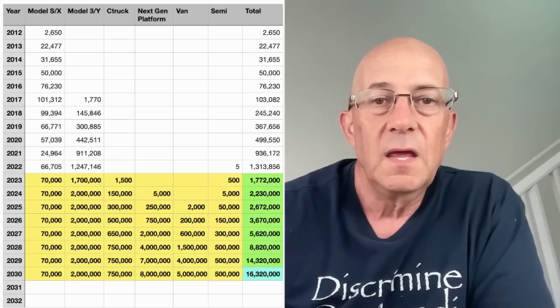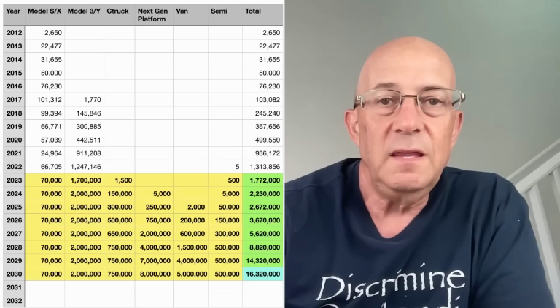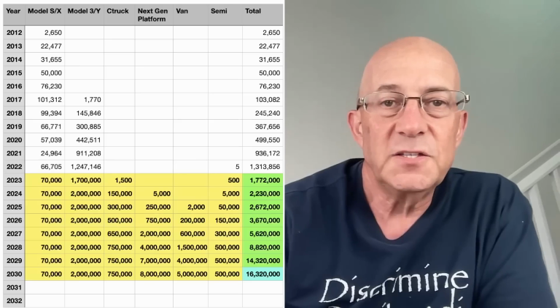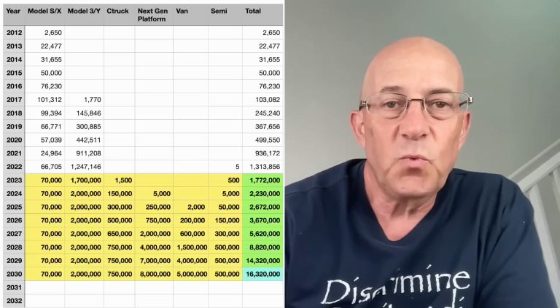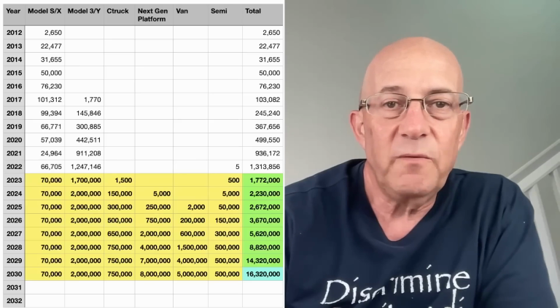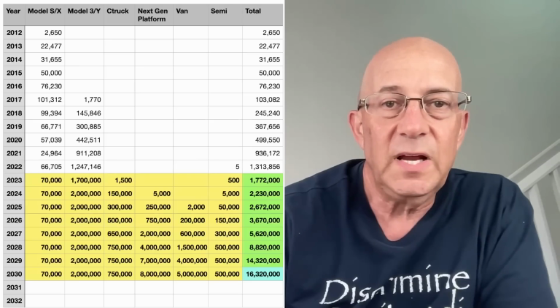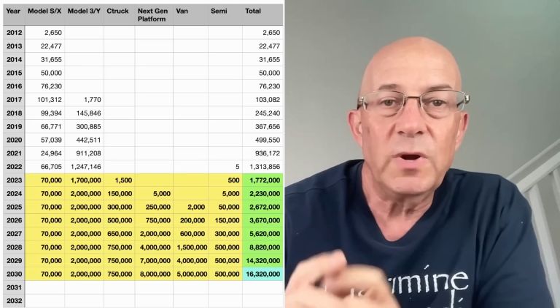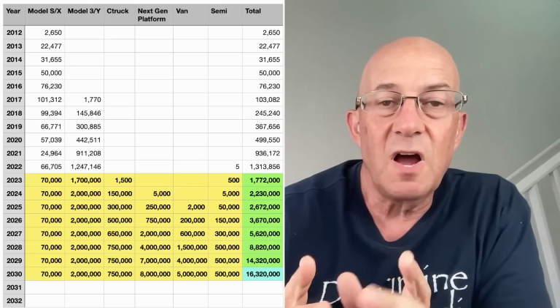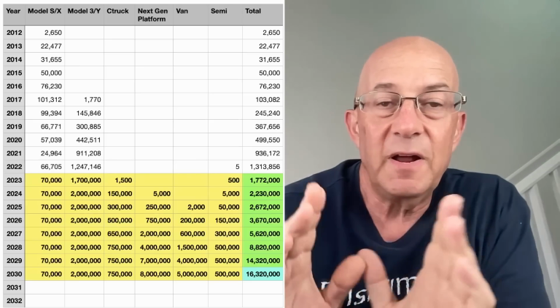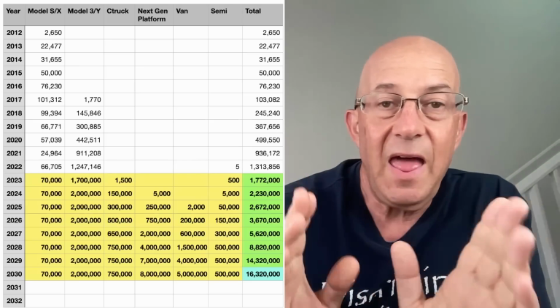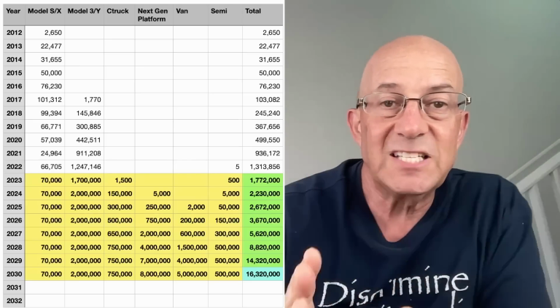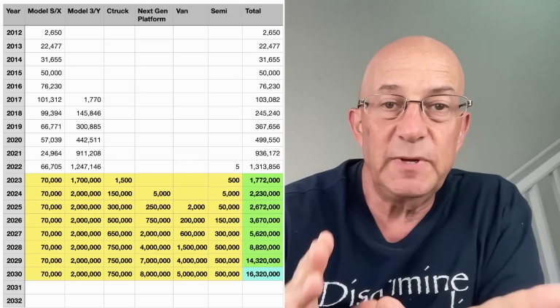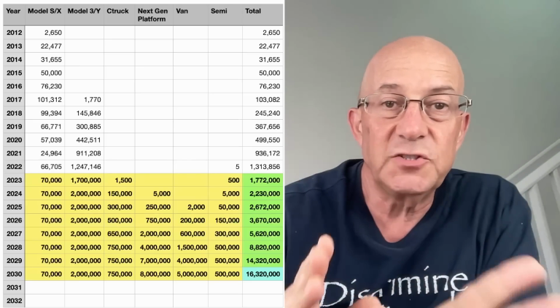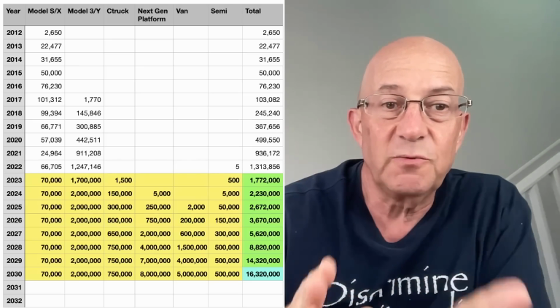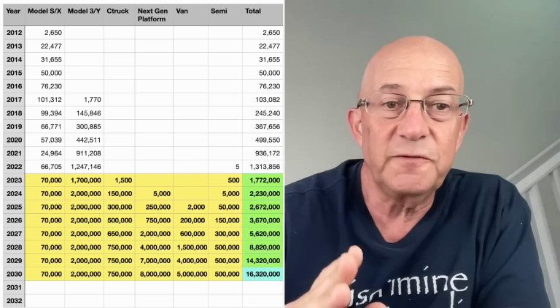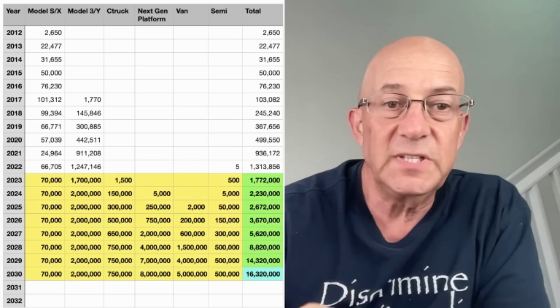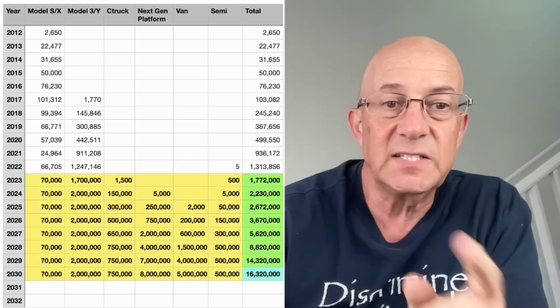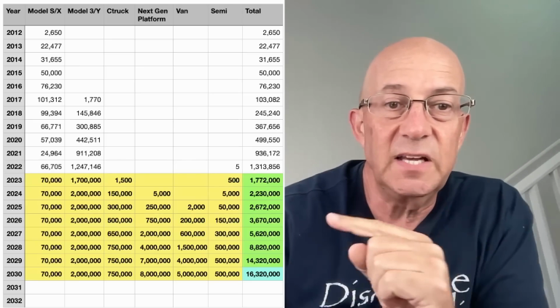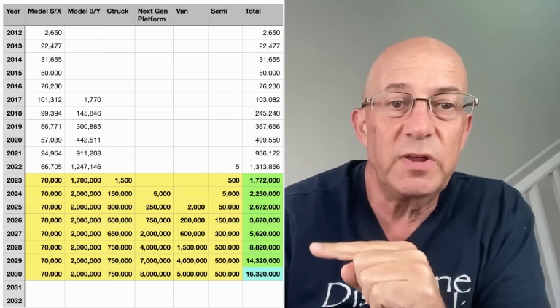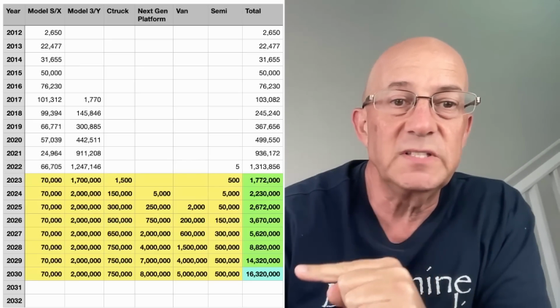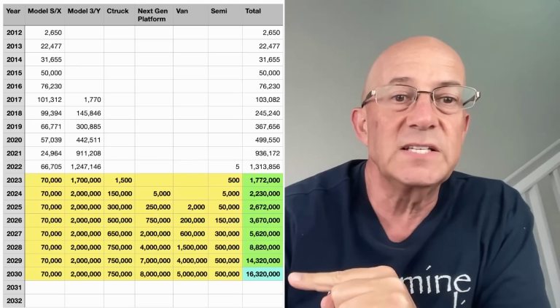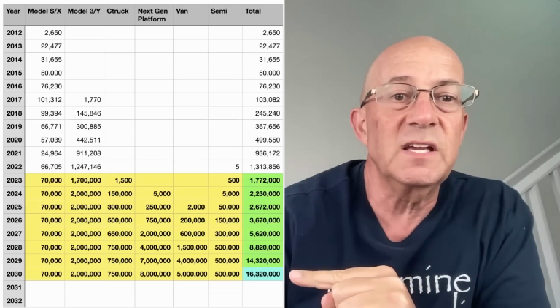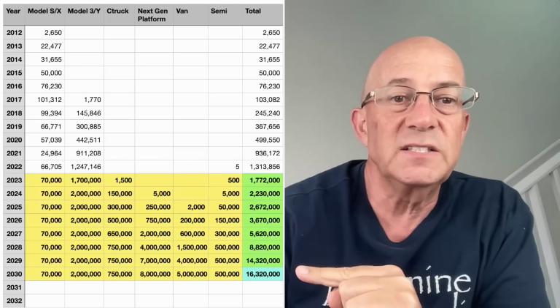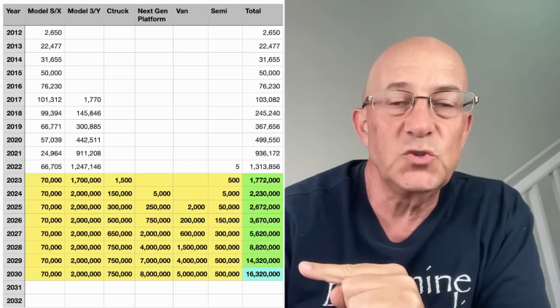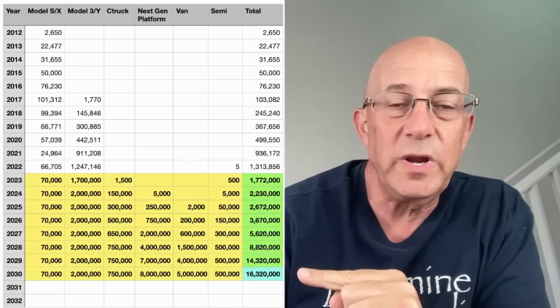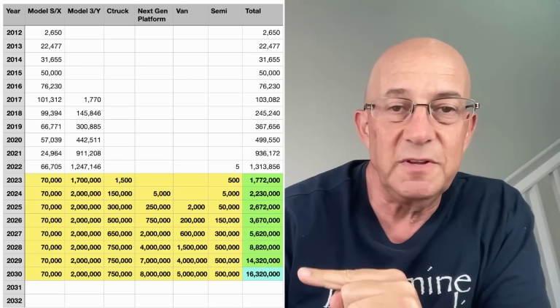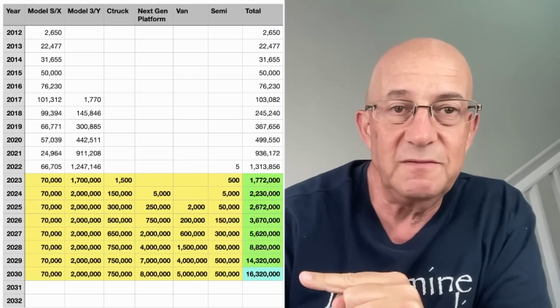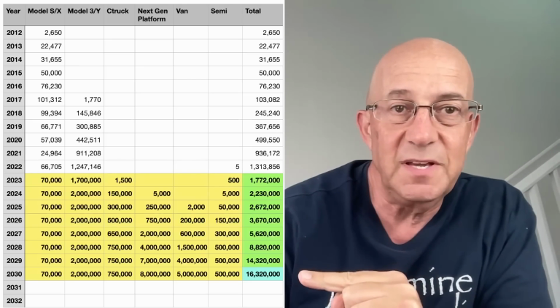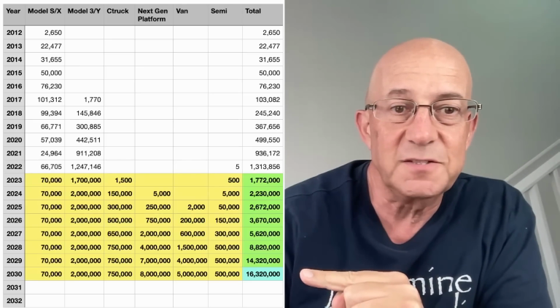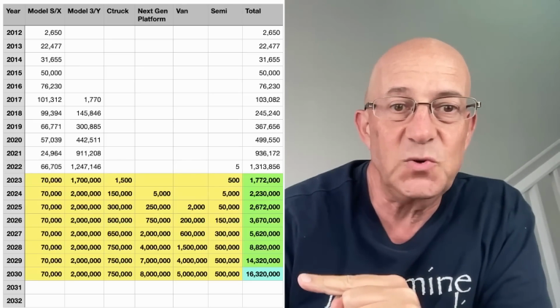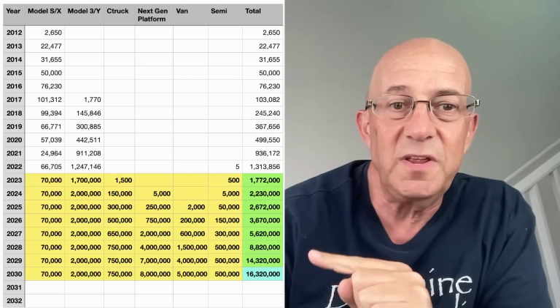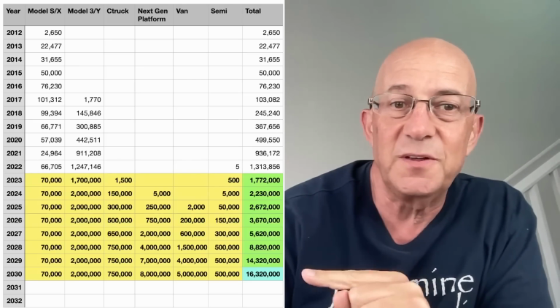Hey, this is Warren Redlich. I want to talk about exponential growth for Tesla and whether Tesla can get to 20 million vehicles in 2030.